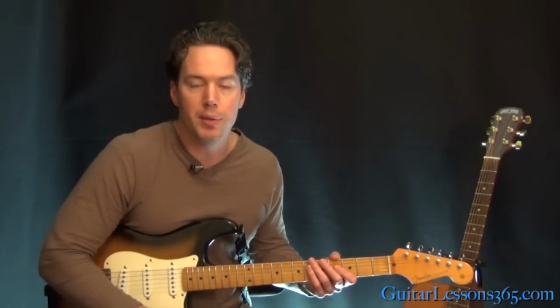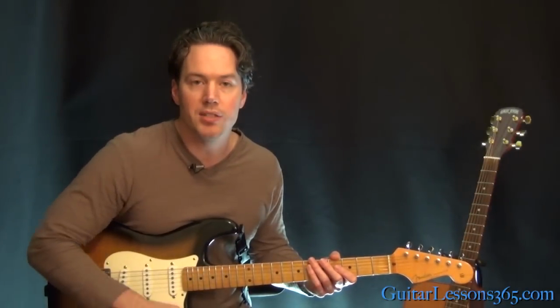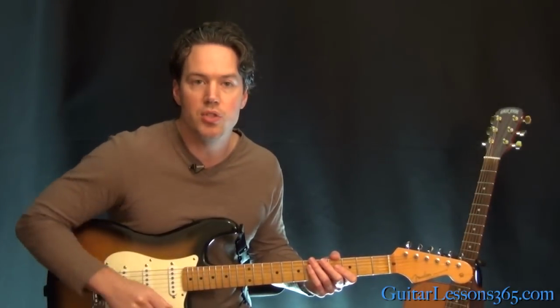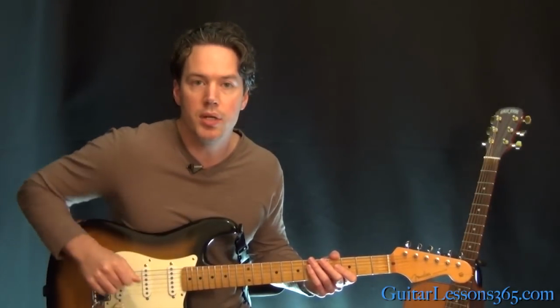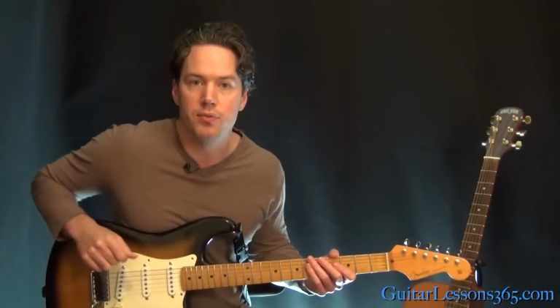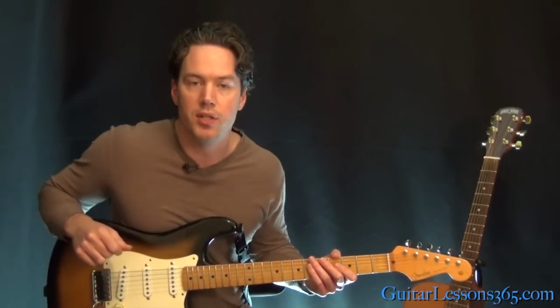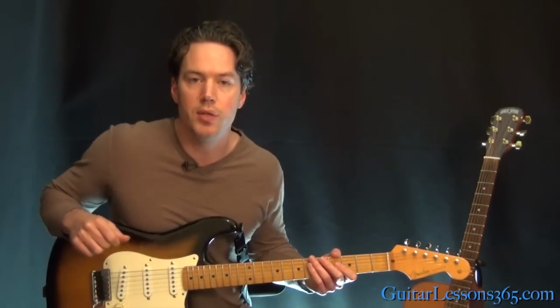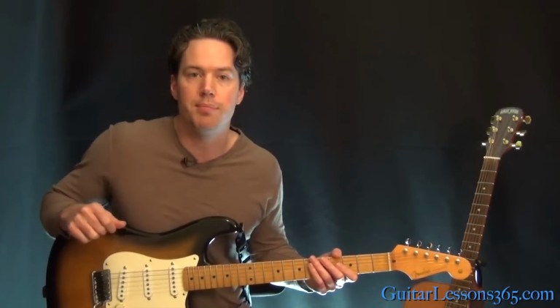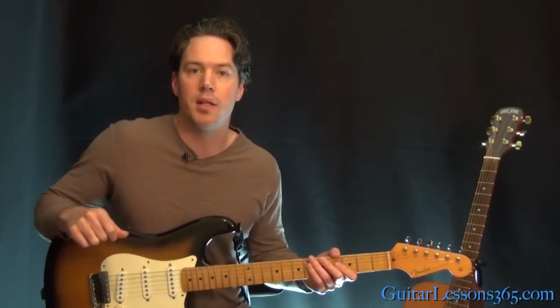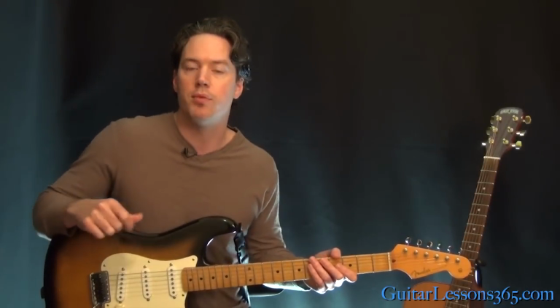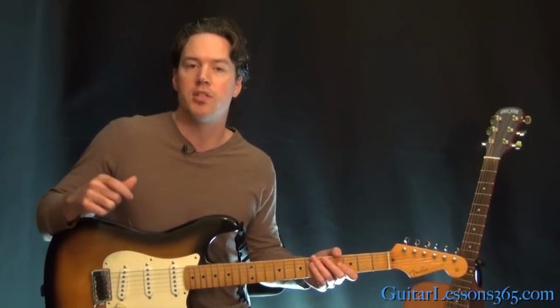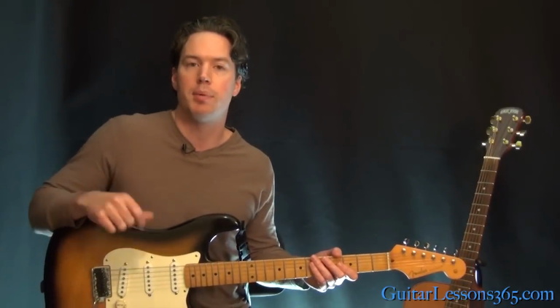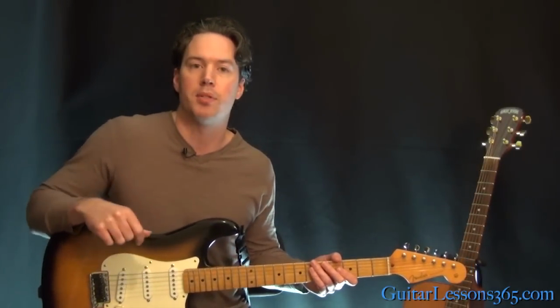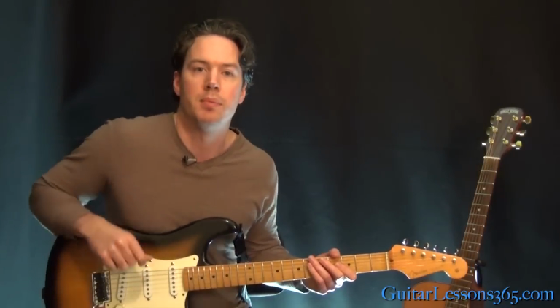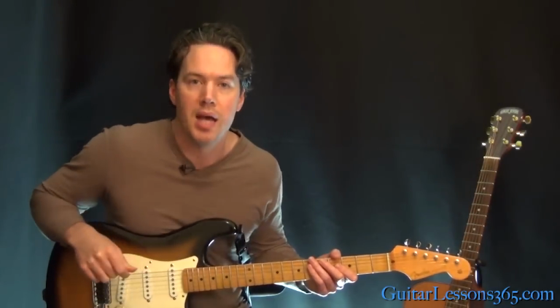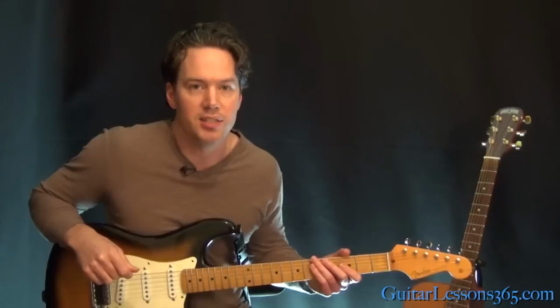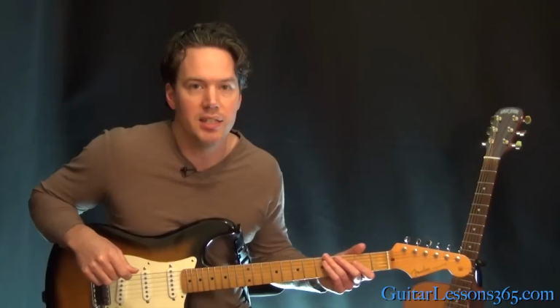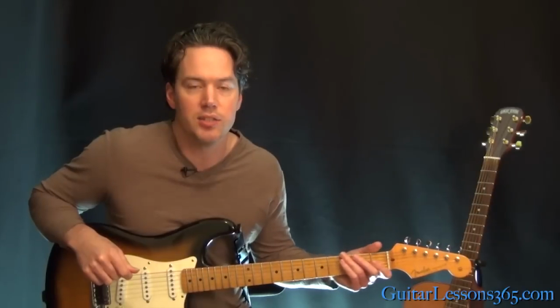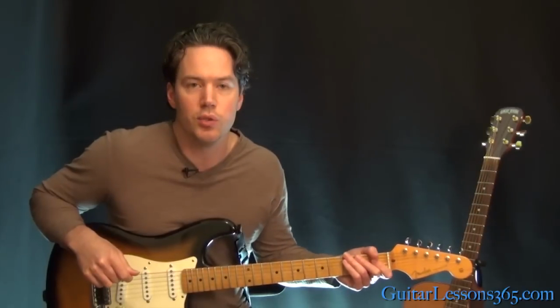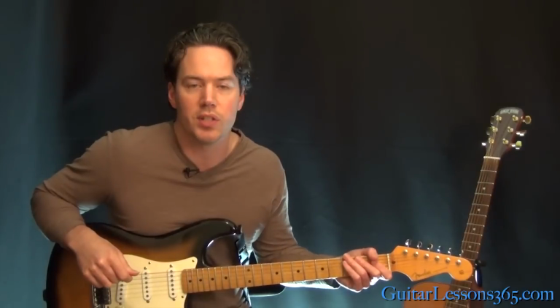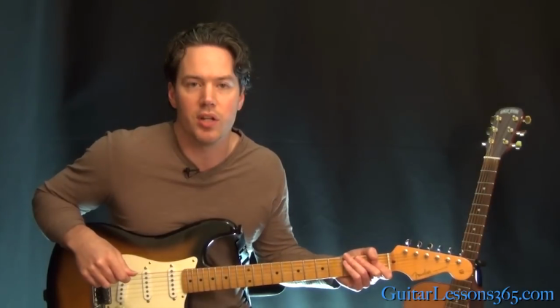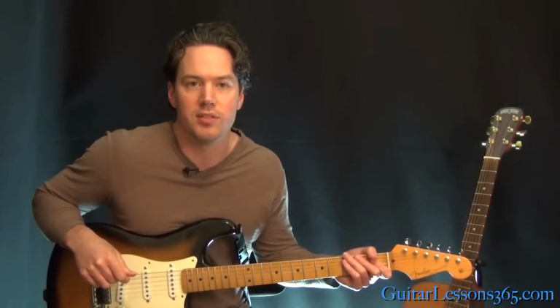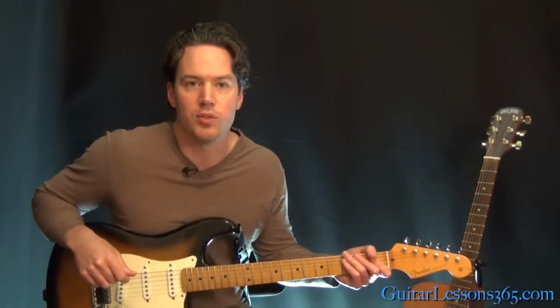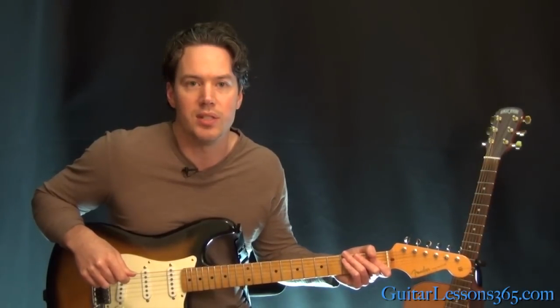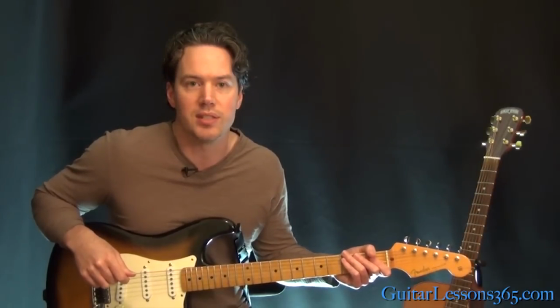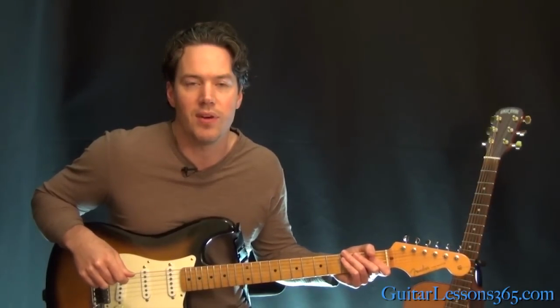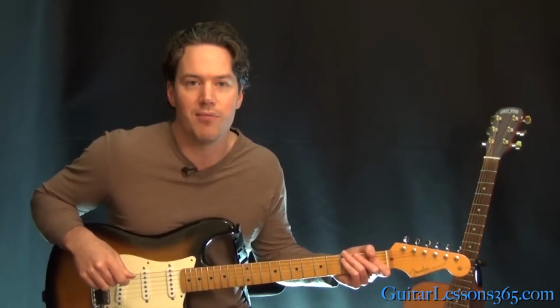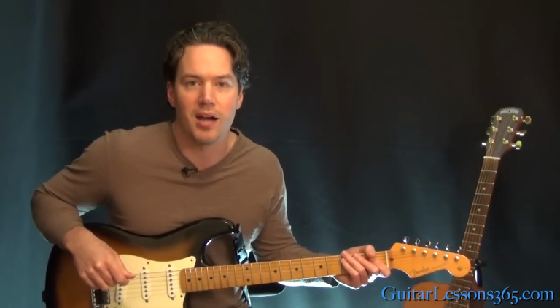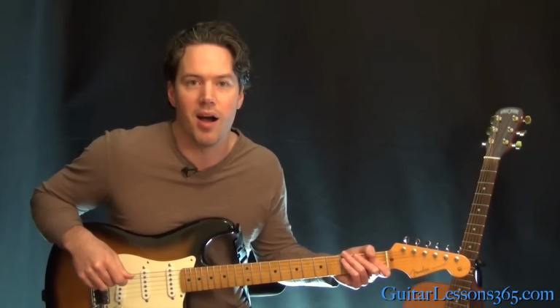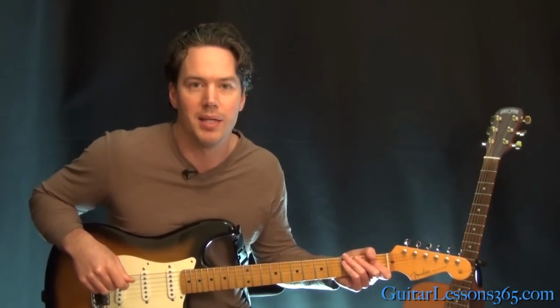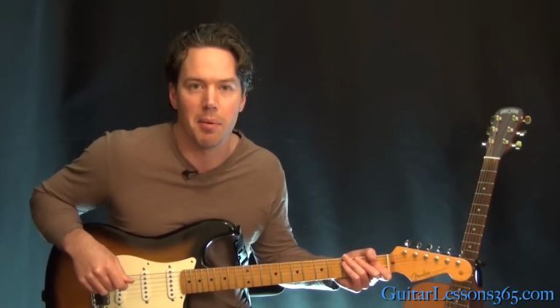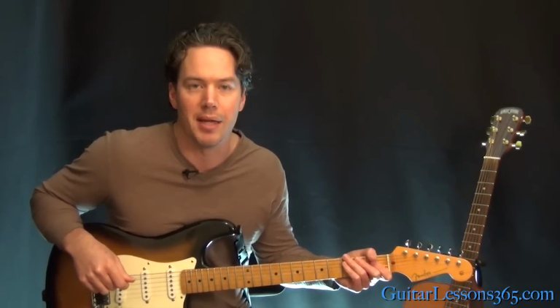I hope you guys enjoyed it — it's fun doing it. I love doing the Chili Peppers. I'll see you again soon for GuitarLessons365.com. Bye-bye.